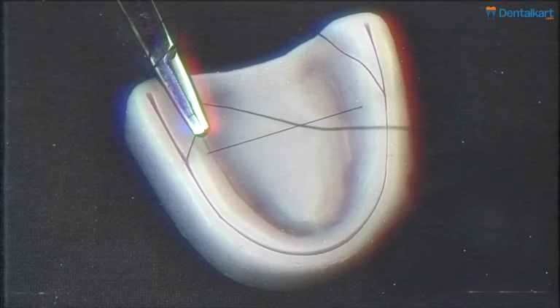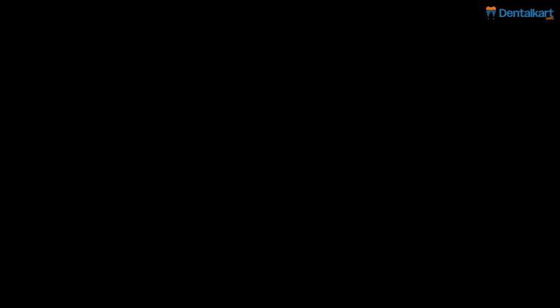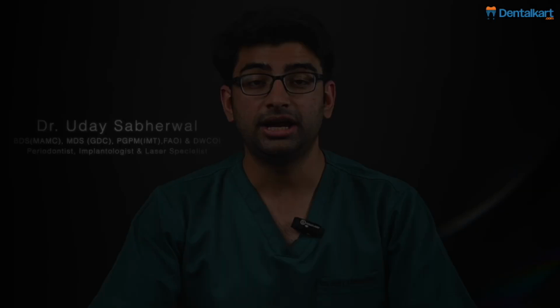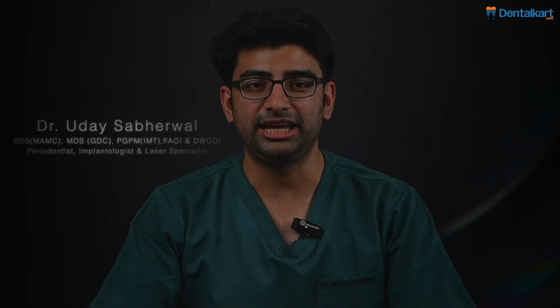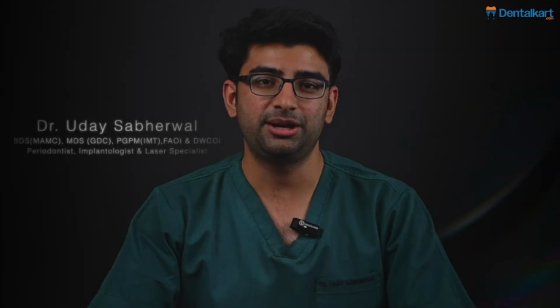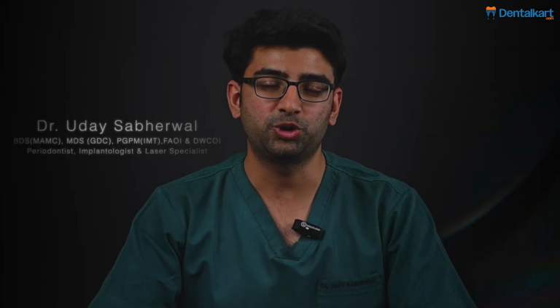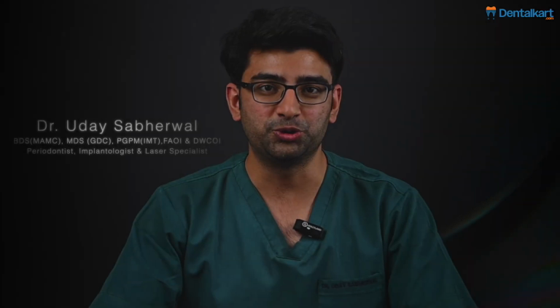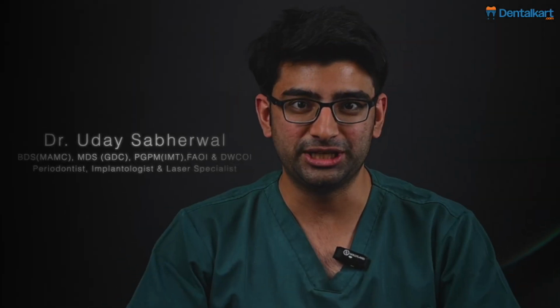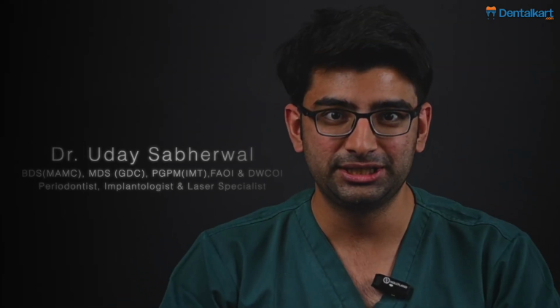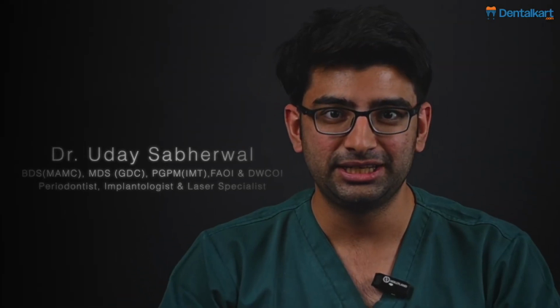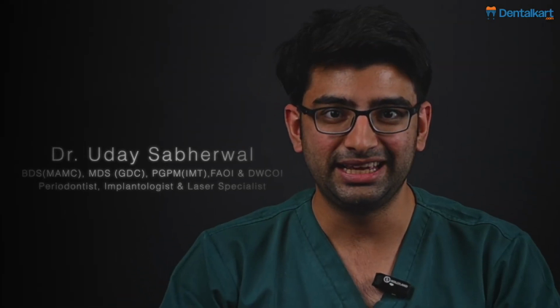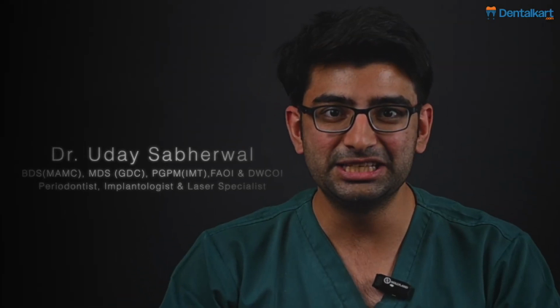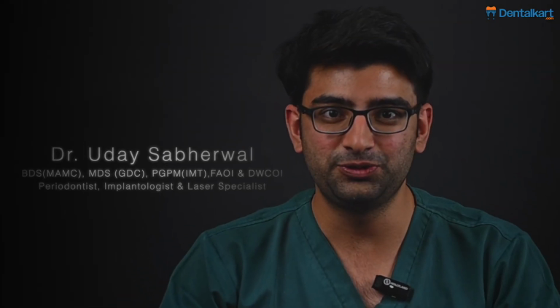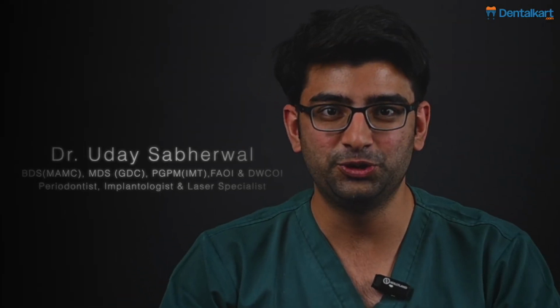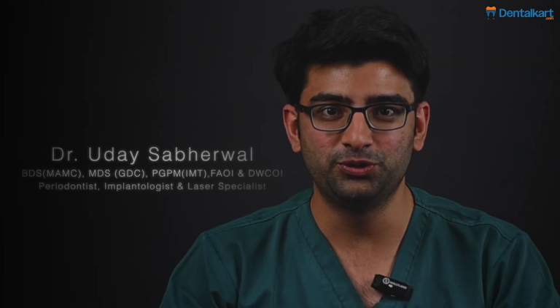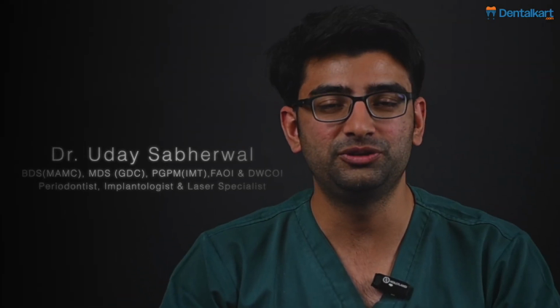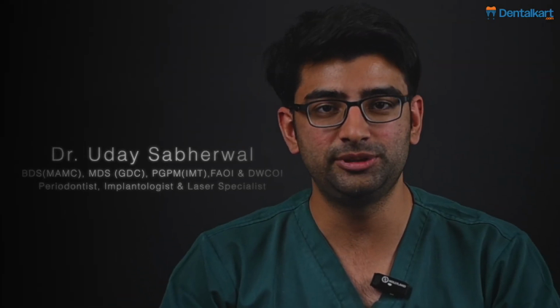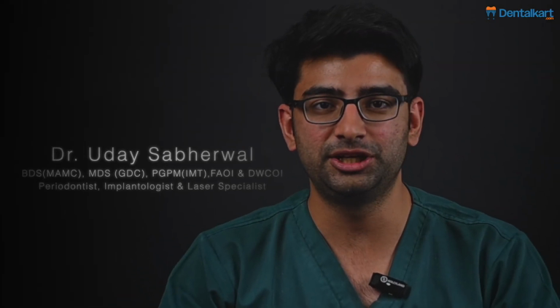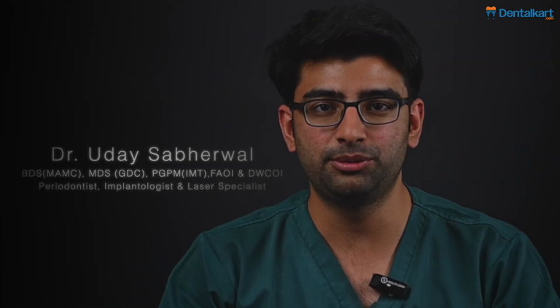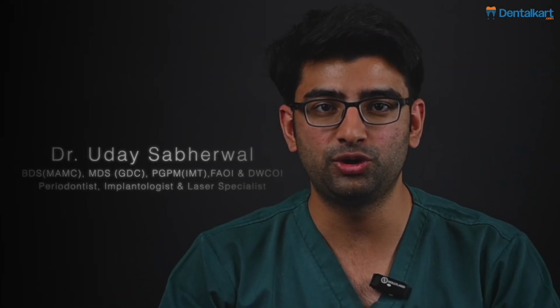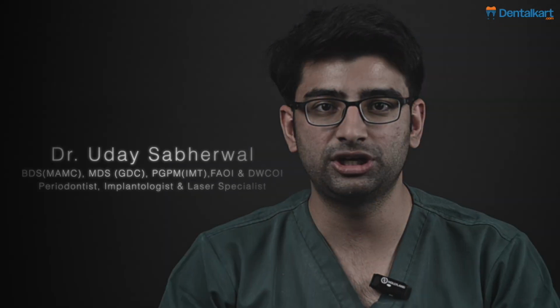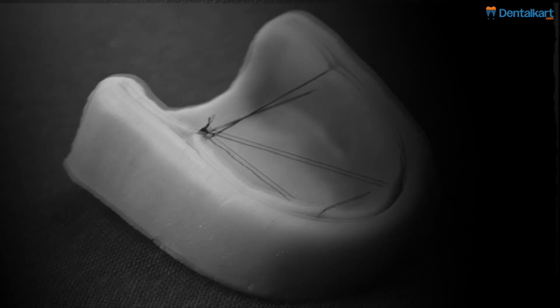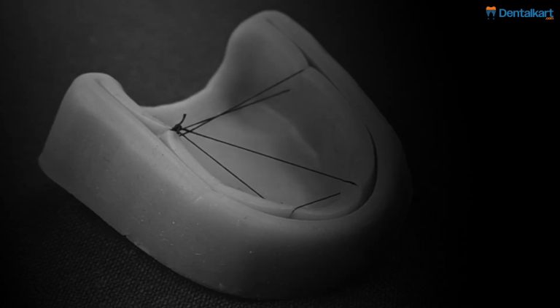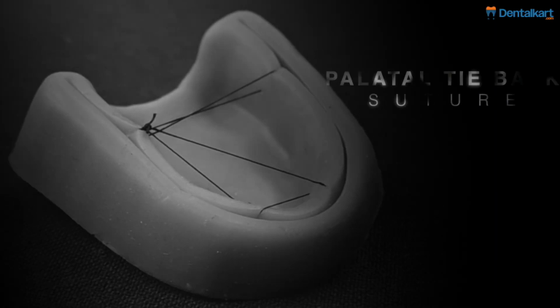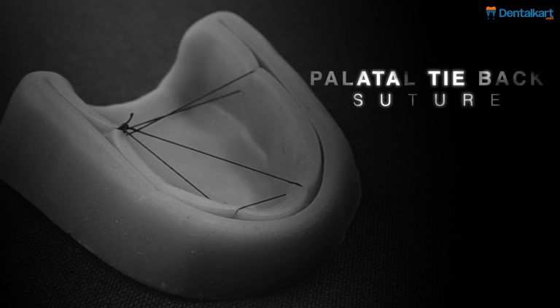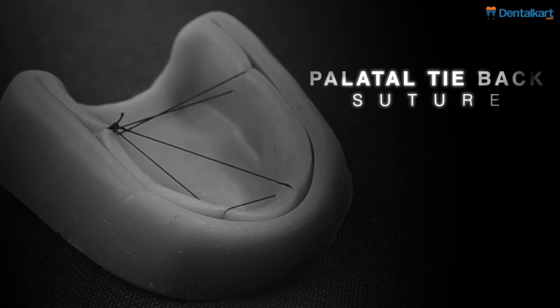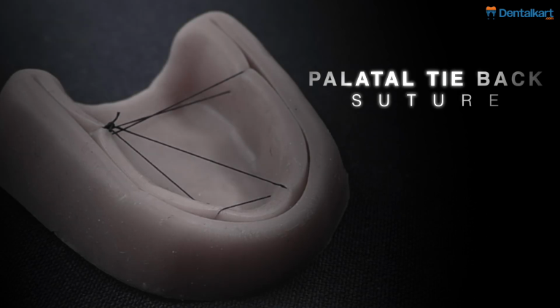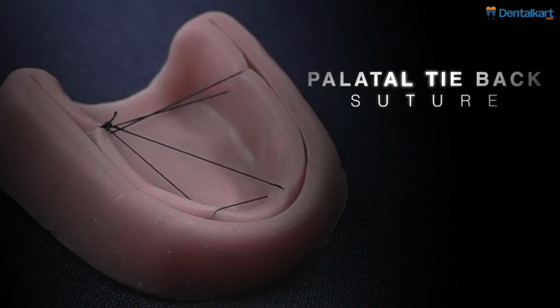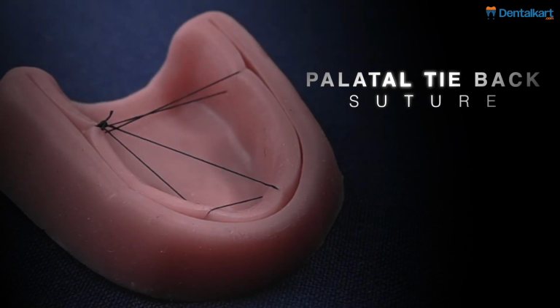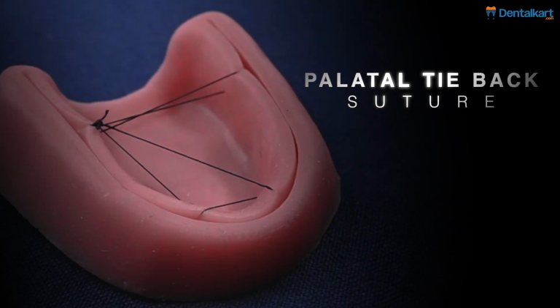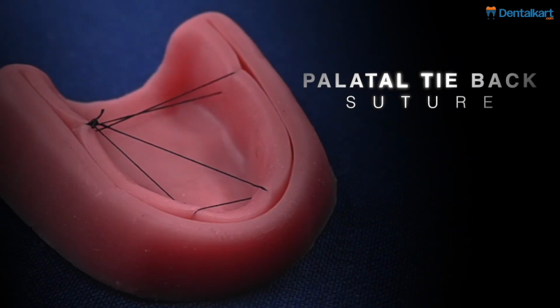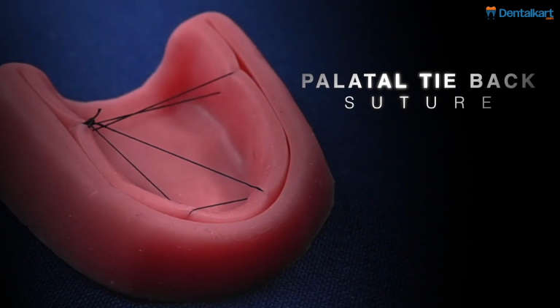Hi, I'm Dr. Uday. In this video, we will be learning about a palatal tie-back suture.